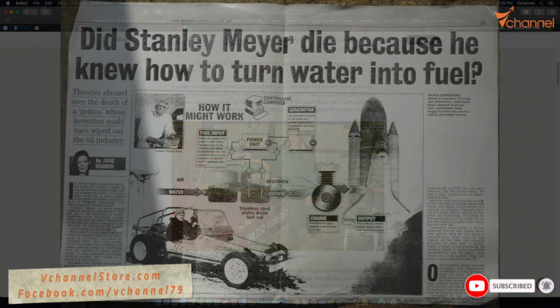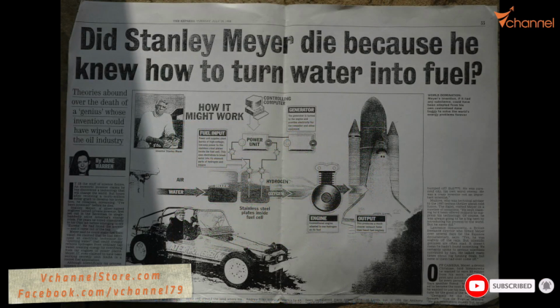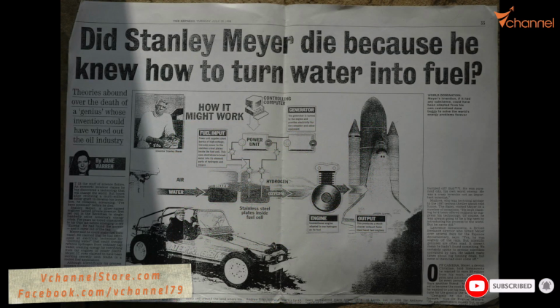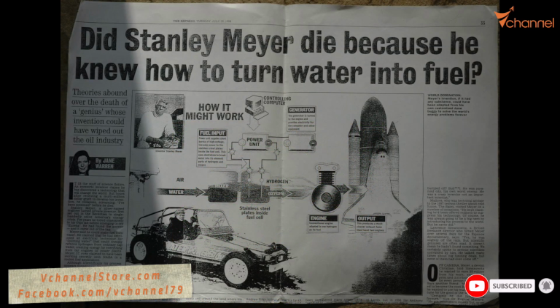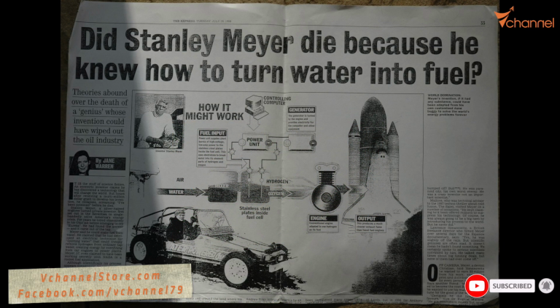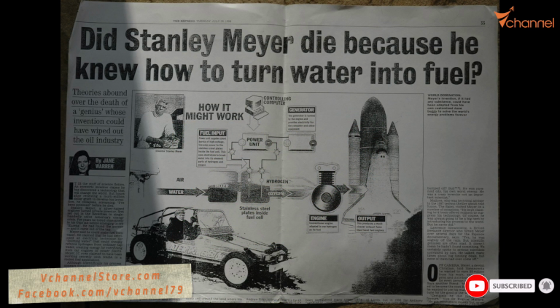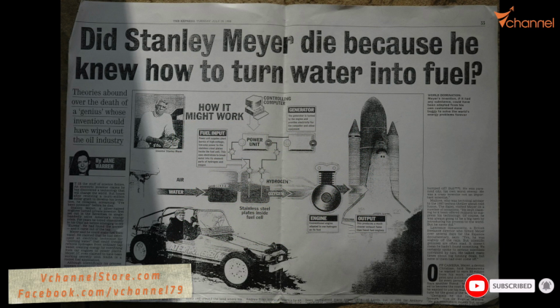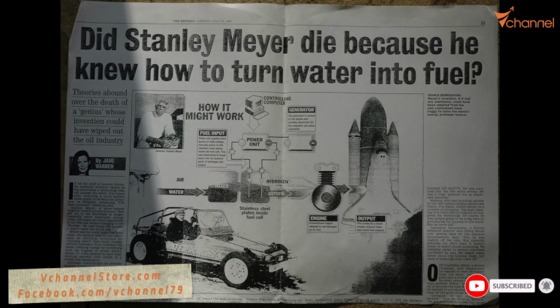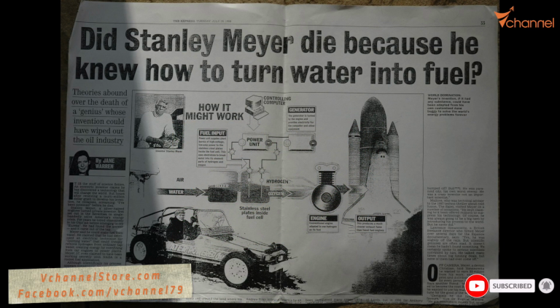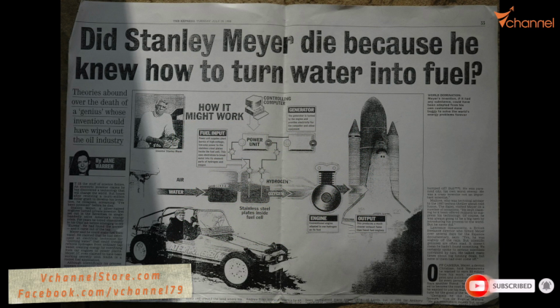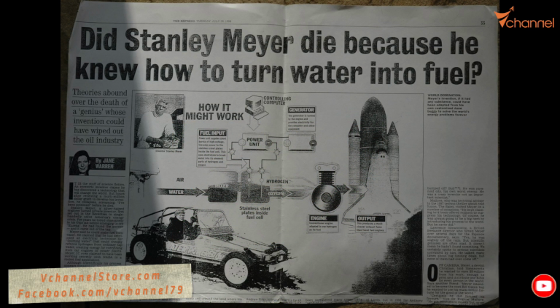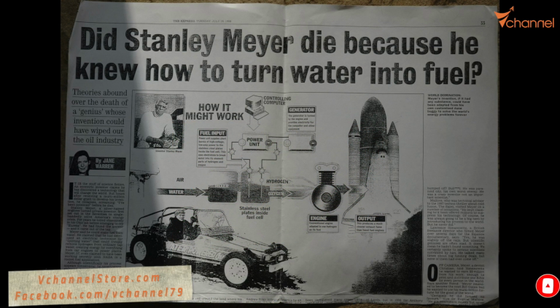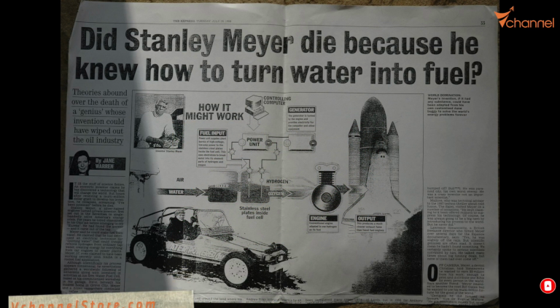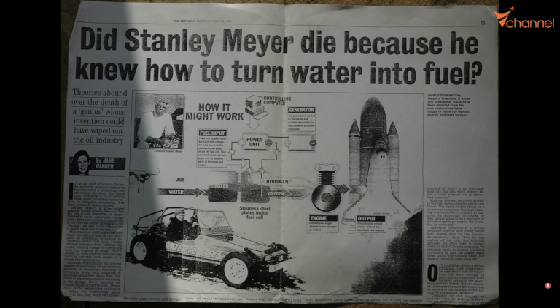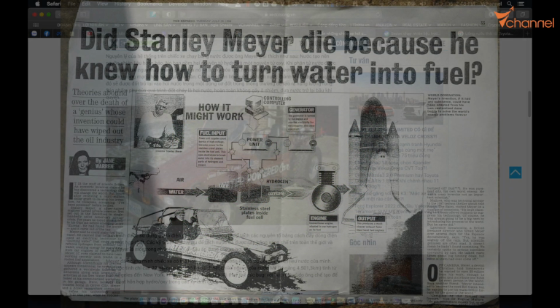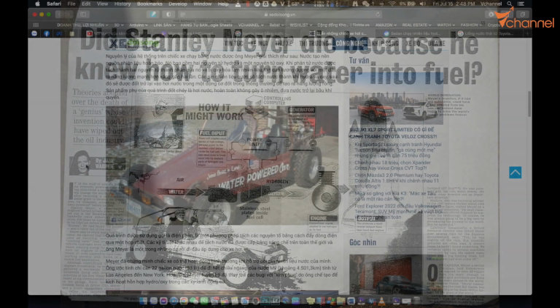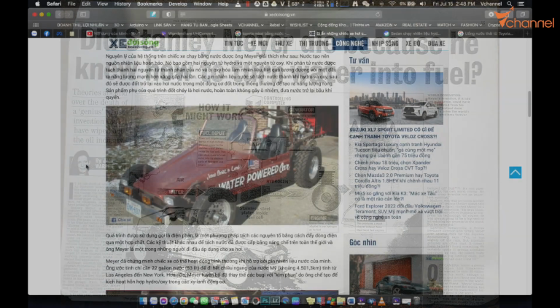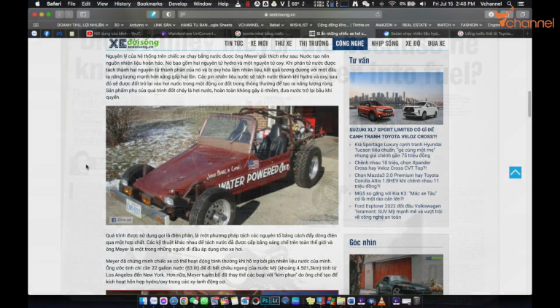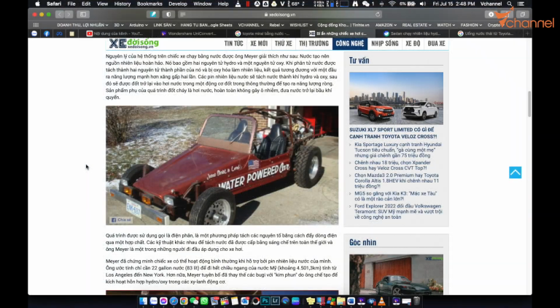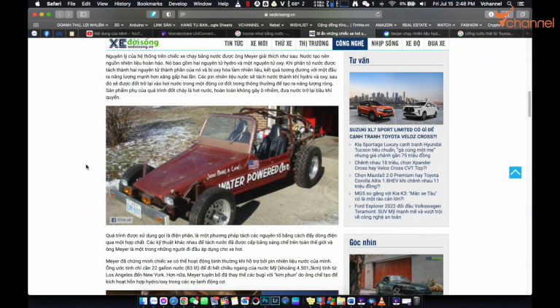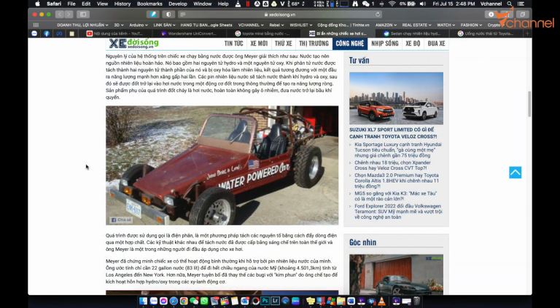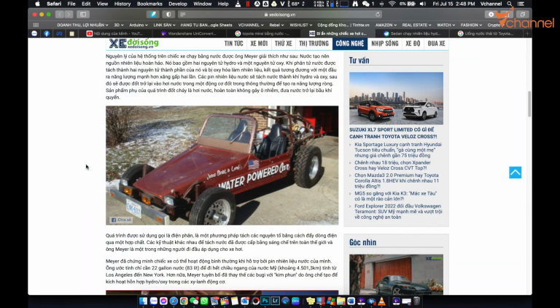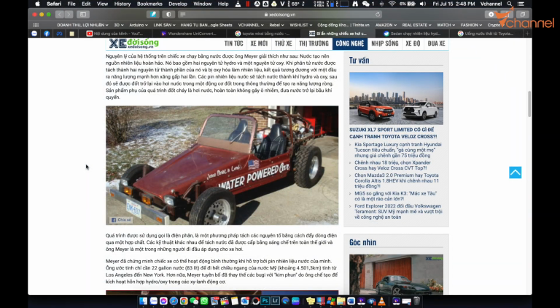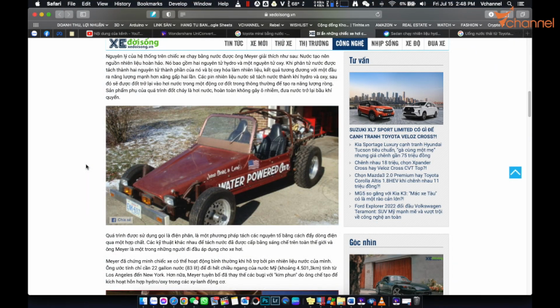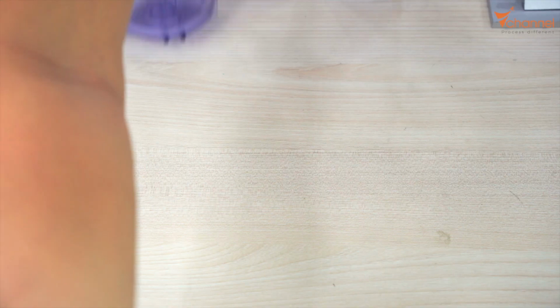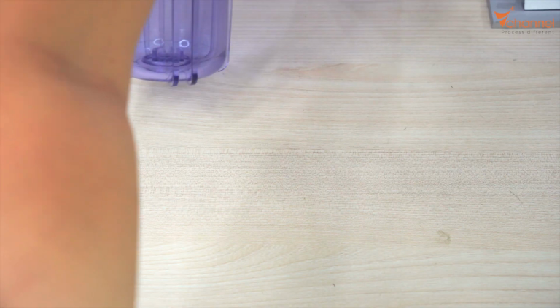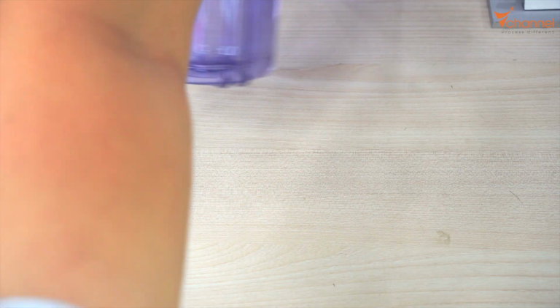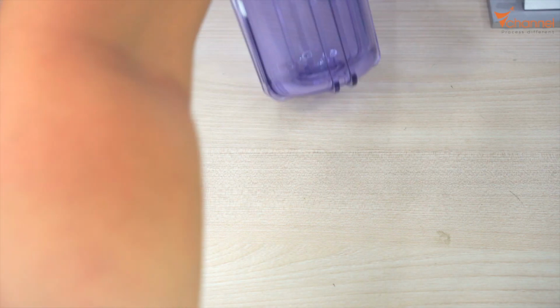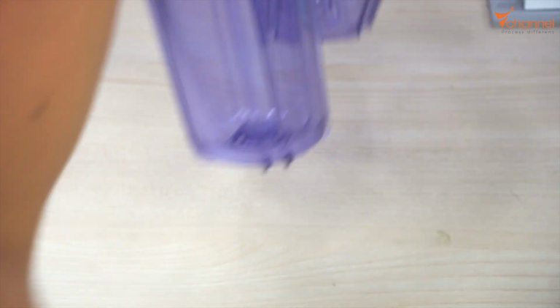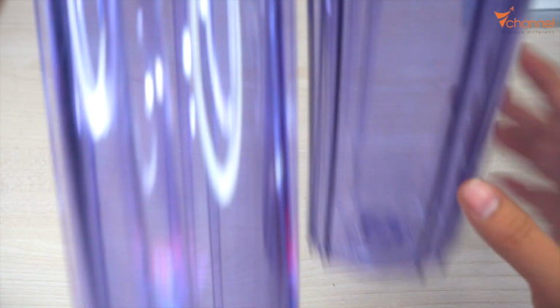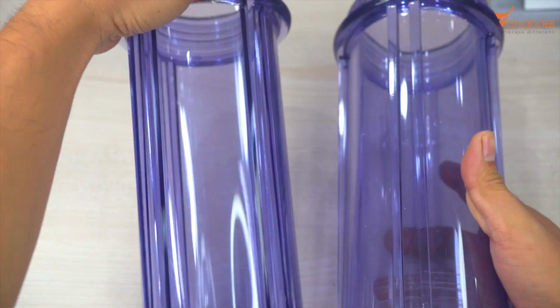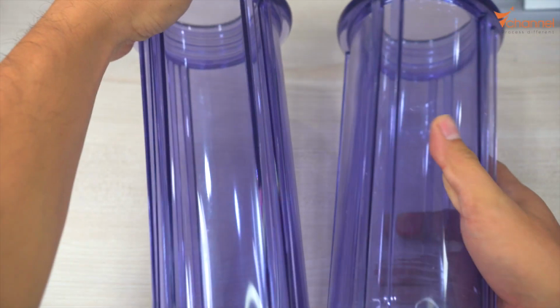Fuel price is rising dramatically, so we will make an engine that runs on water. First of all, we need to buy 2 water filters.